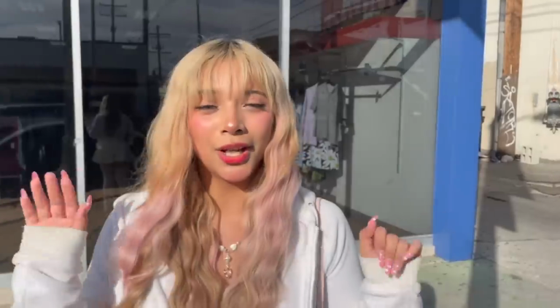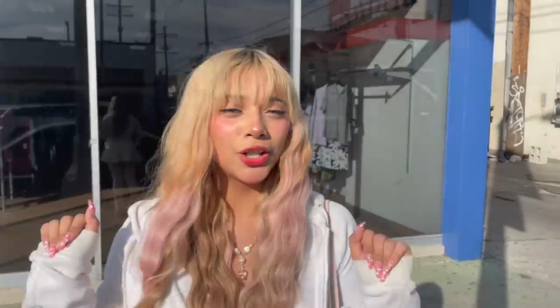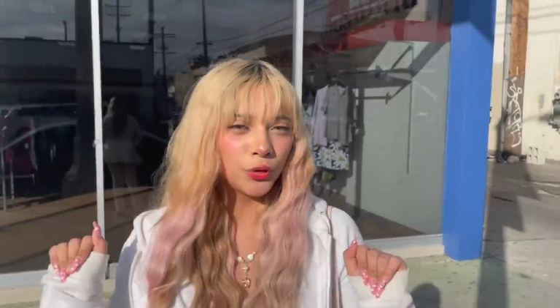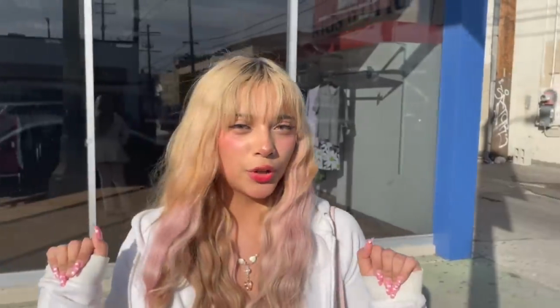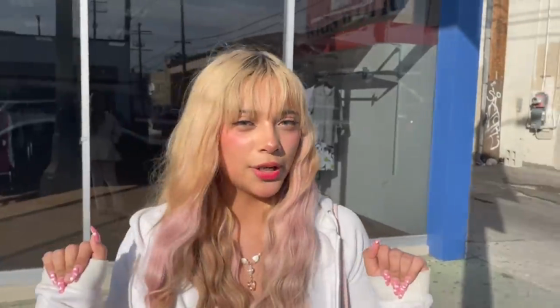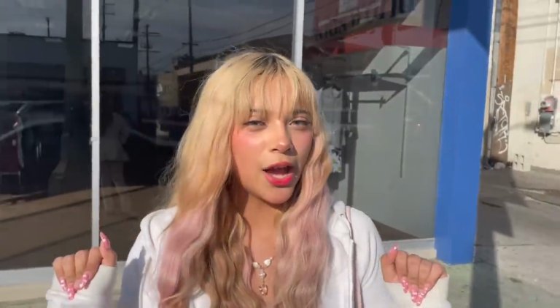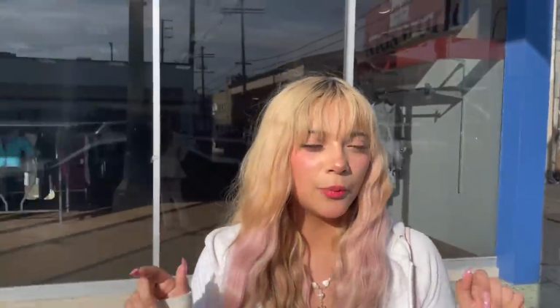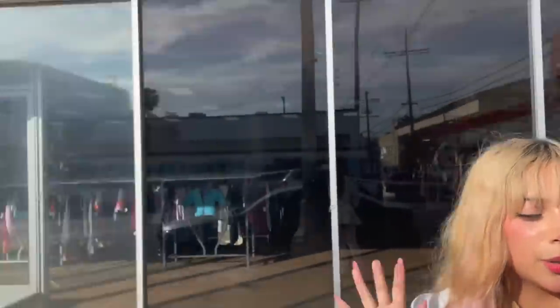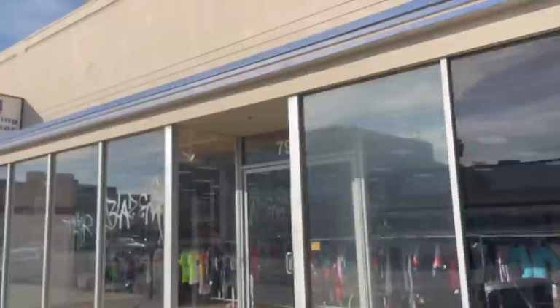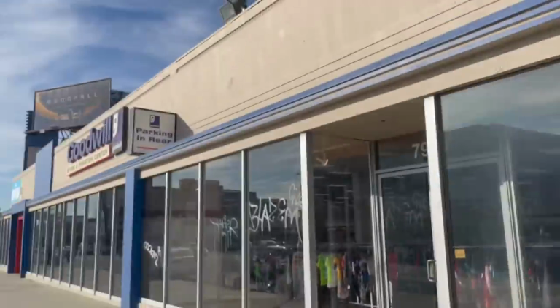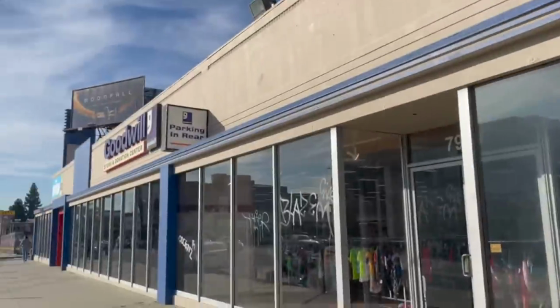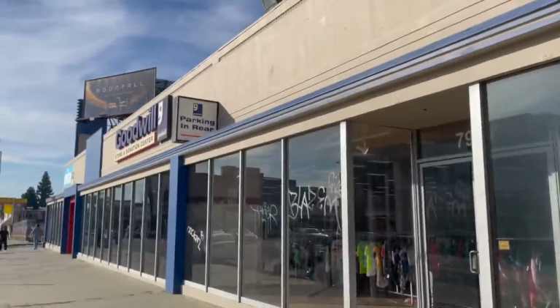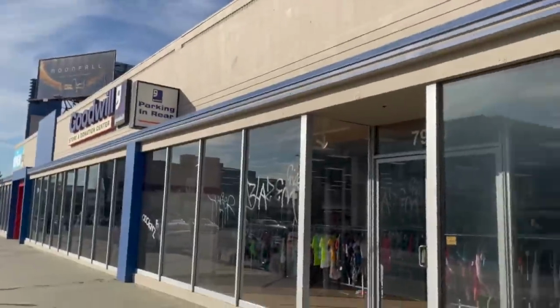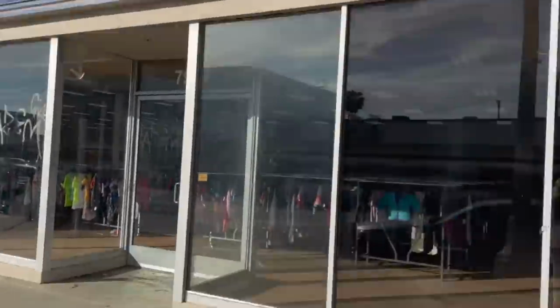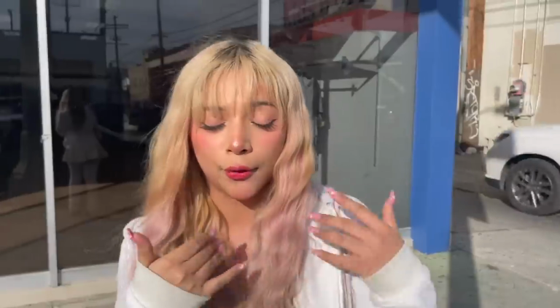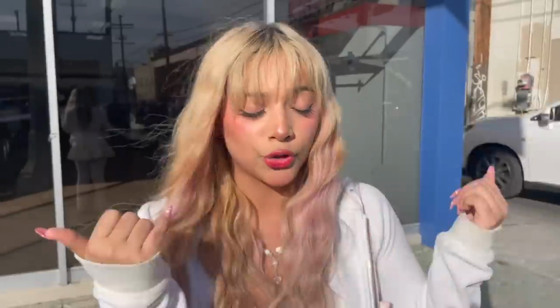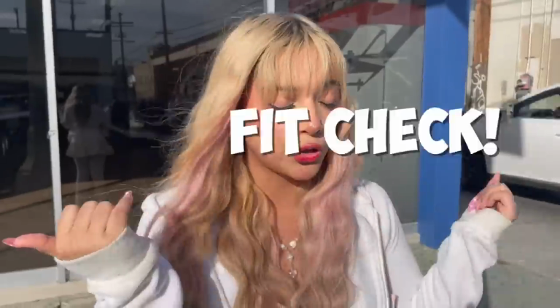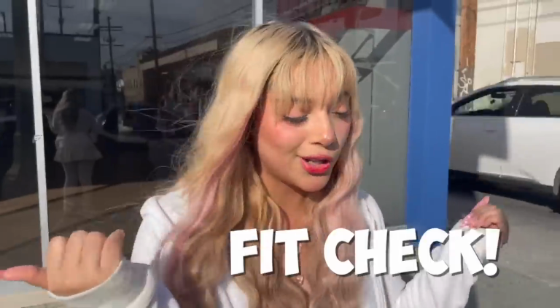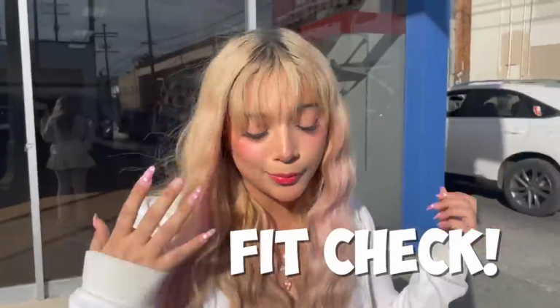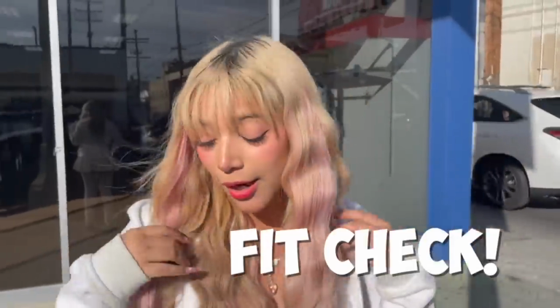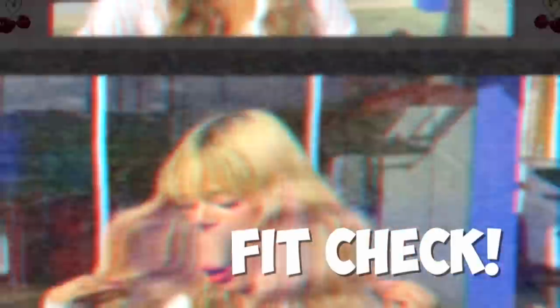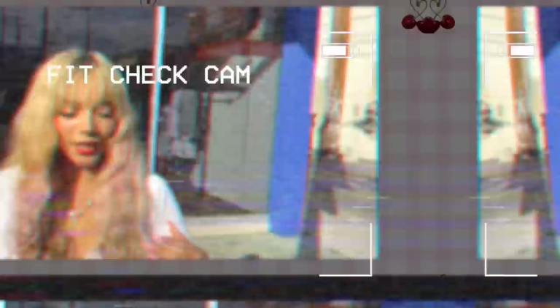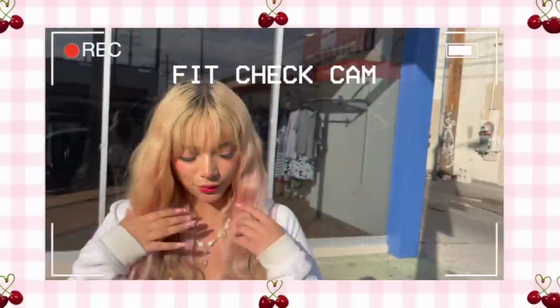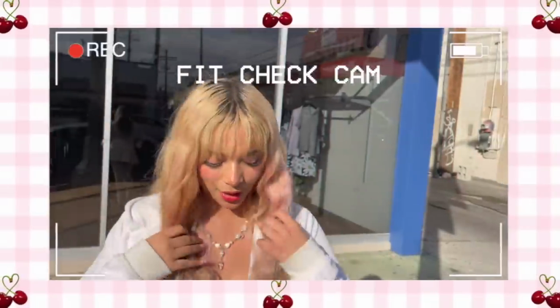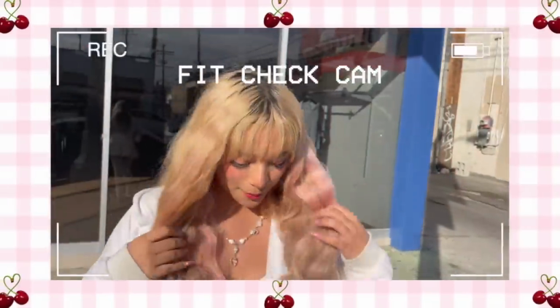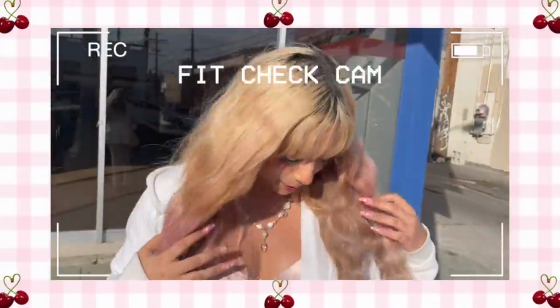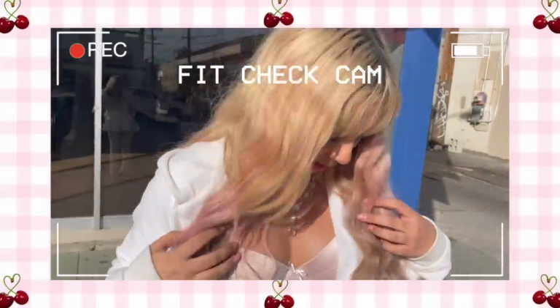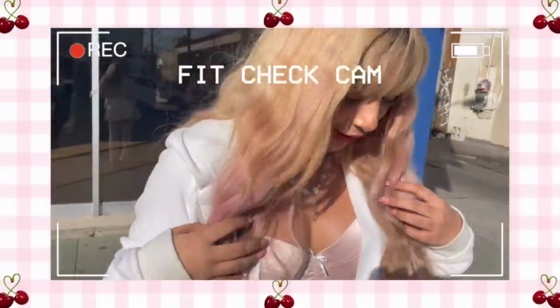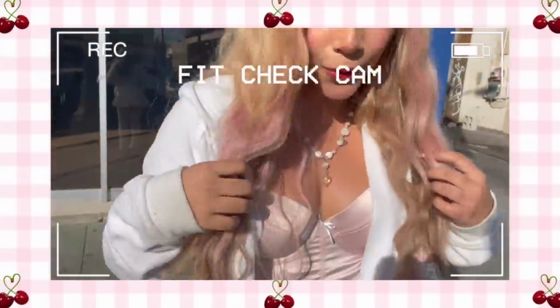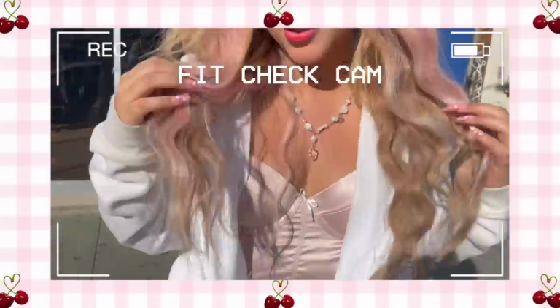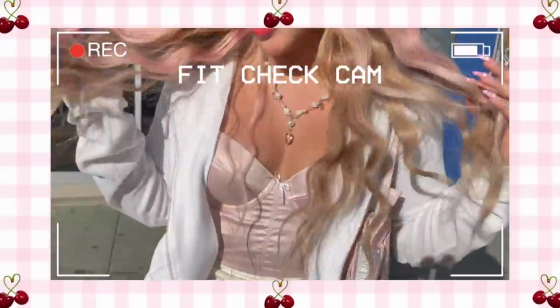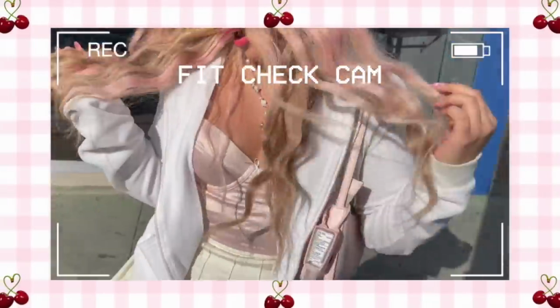We're at Goodwill right now, but before we go in, I want to show you guys my outfit. I got my pink corset and this little milk shirt.